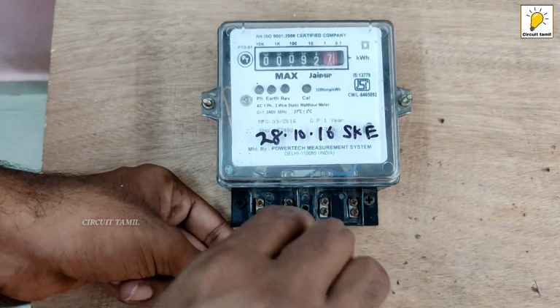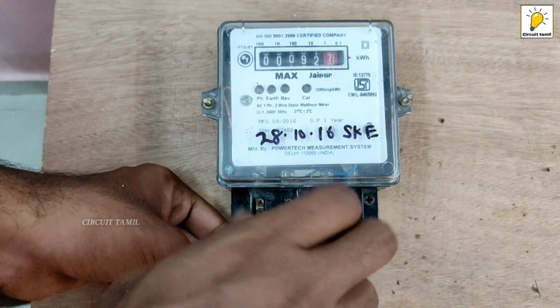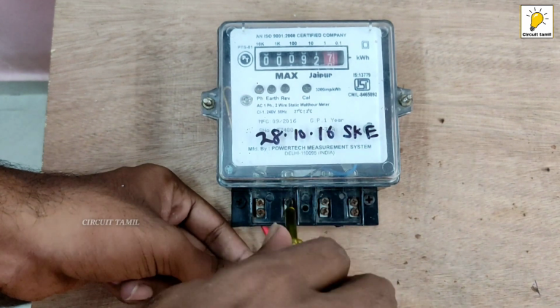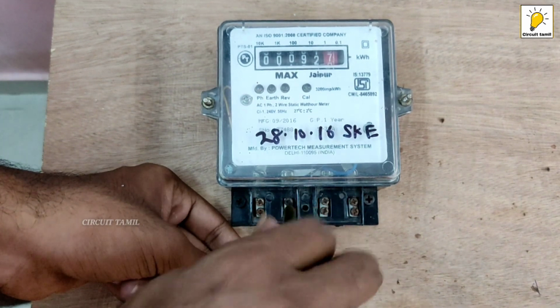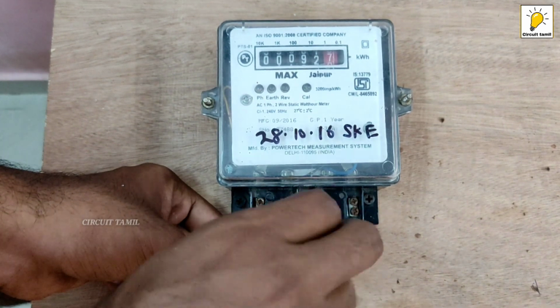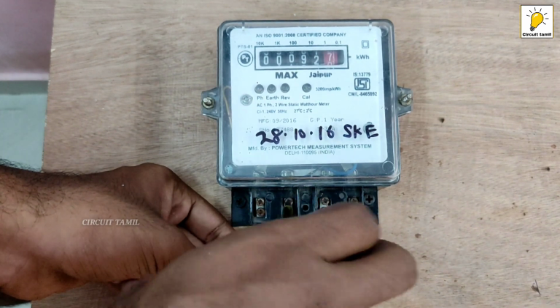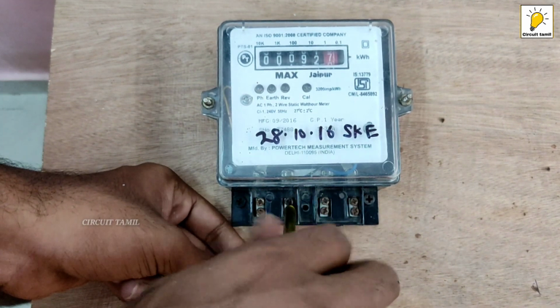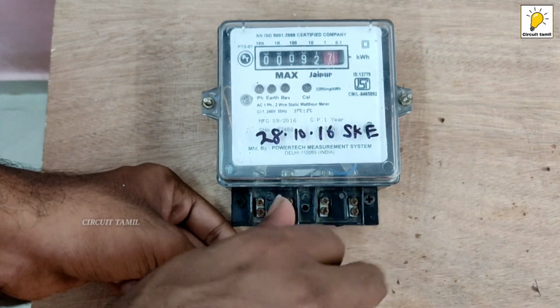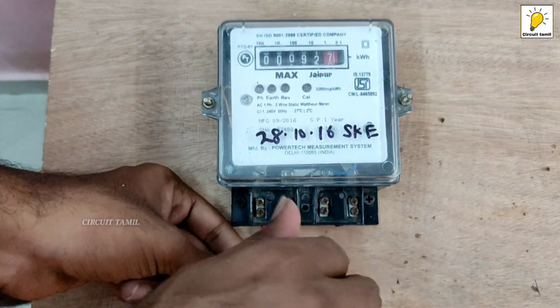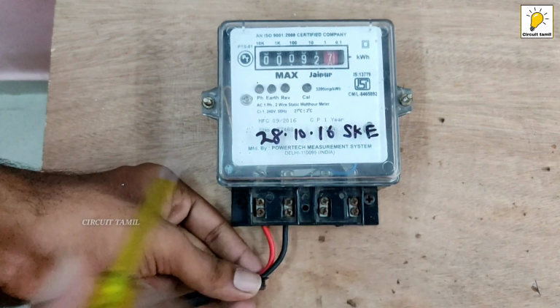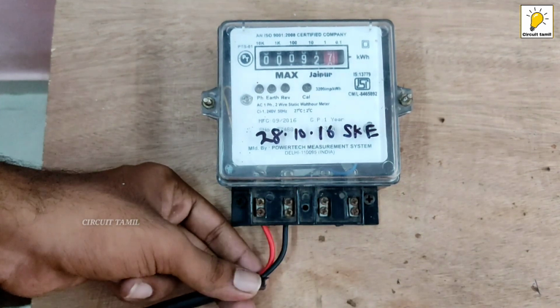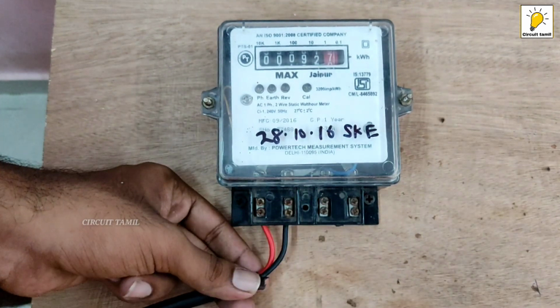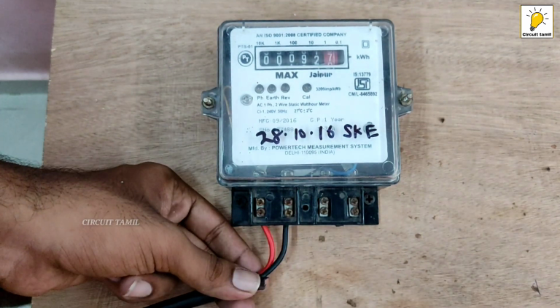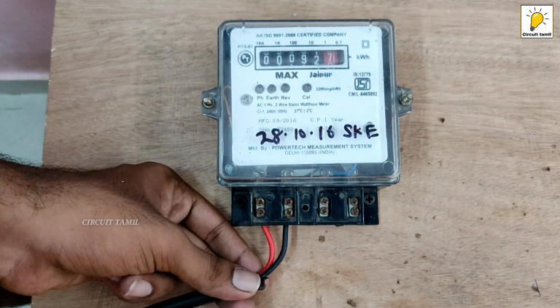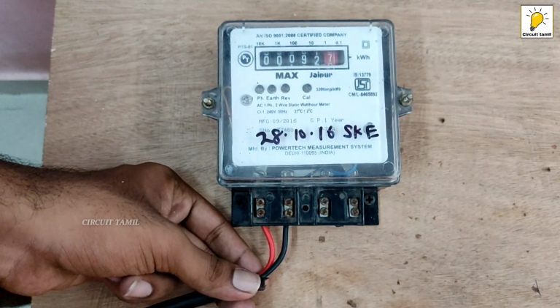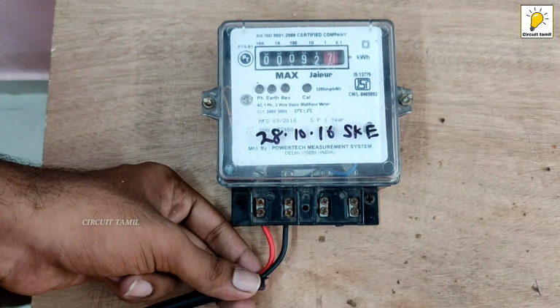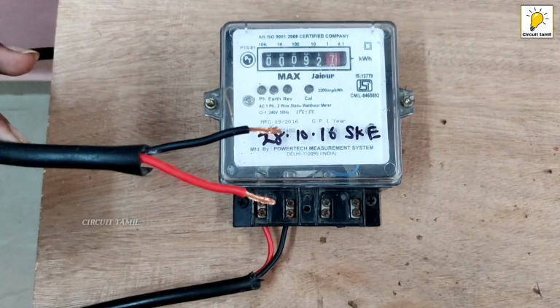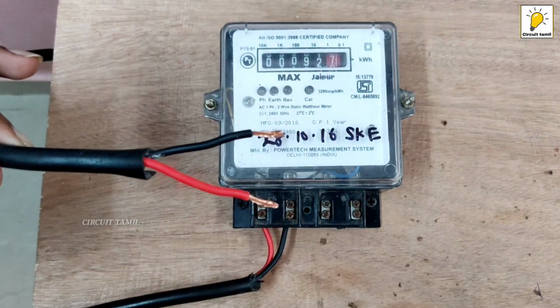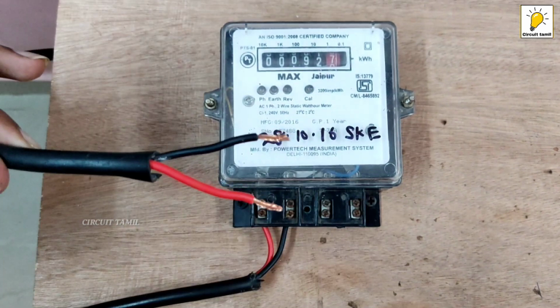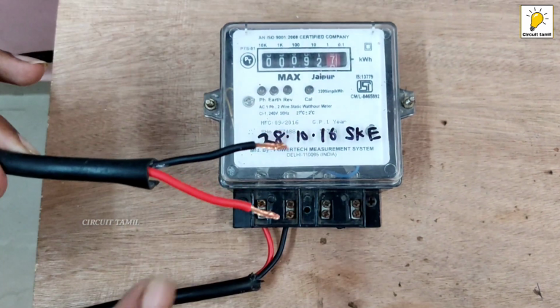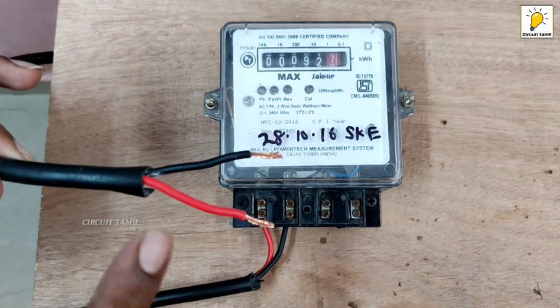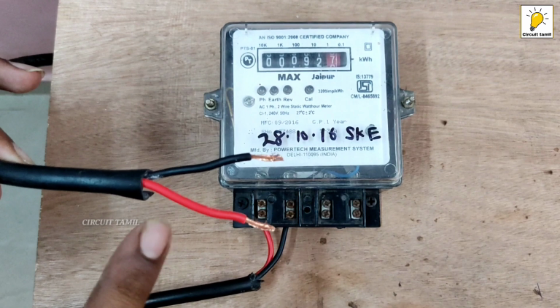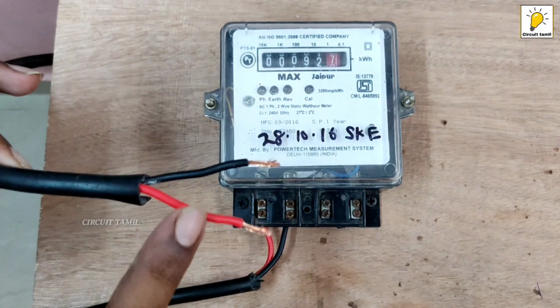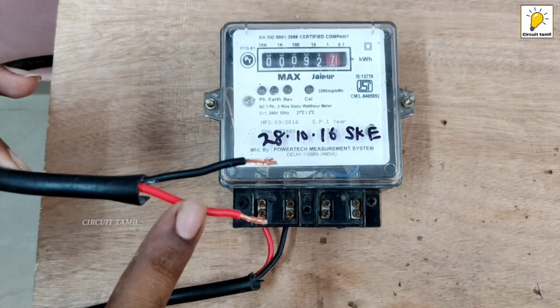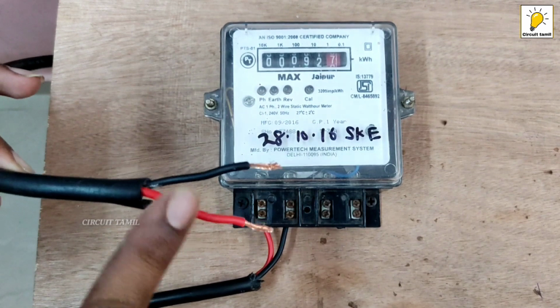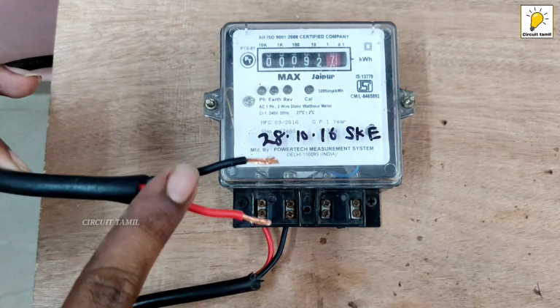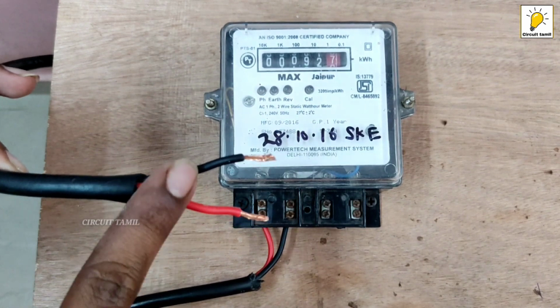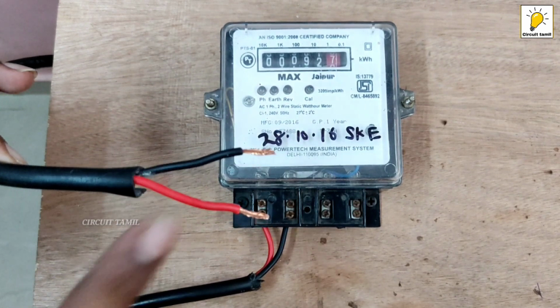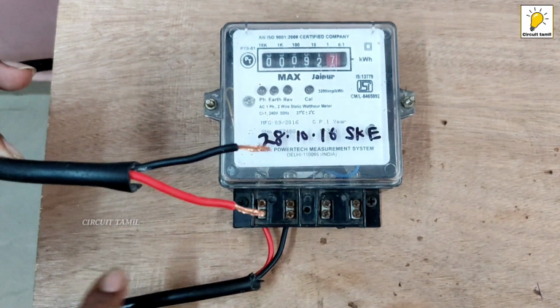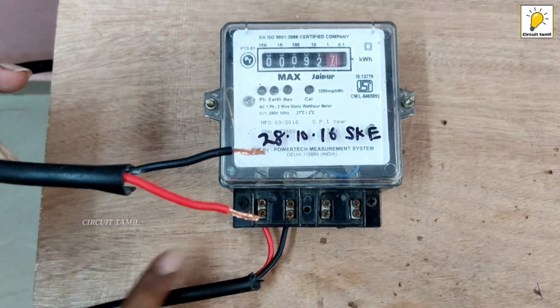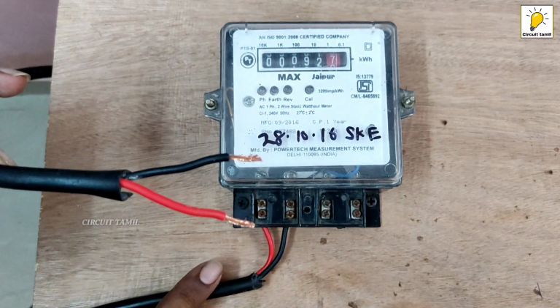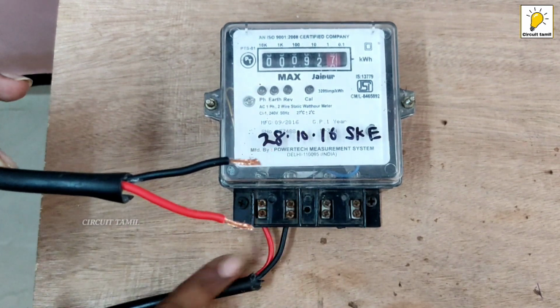We will connect the input and the neutral input. This is the input — phase and neutral. We will do it.